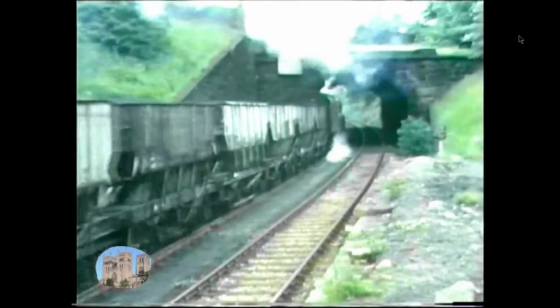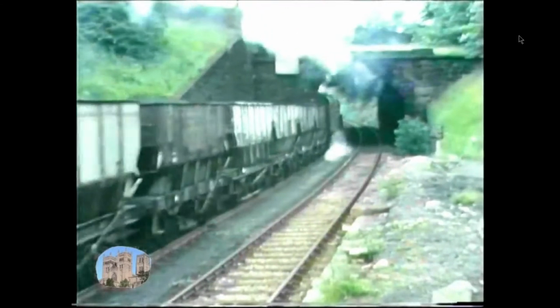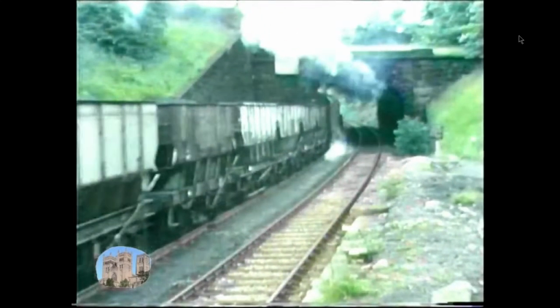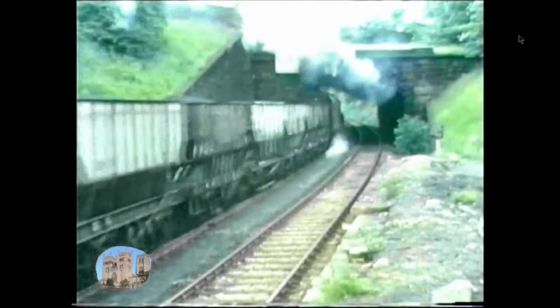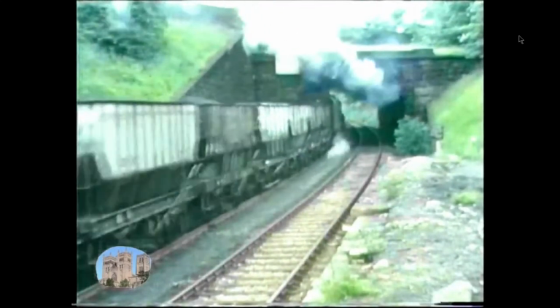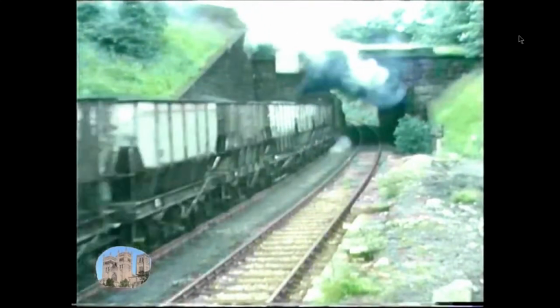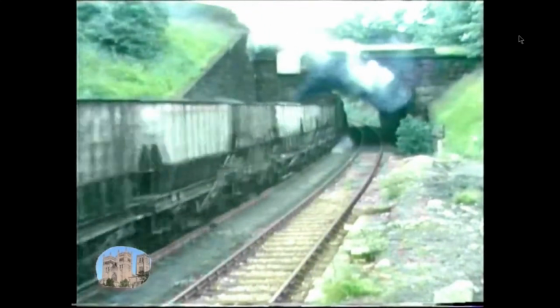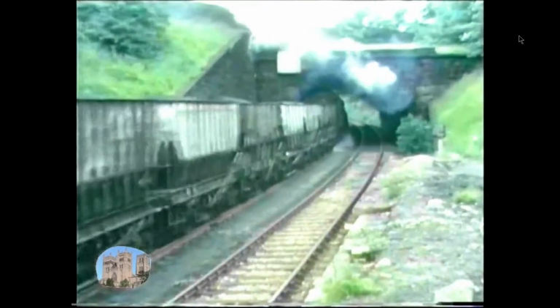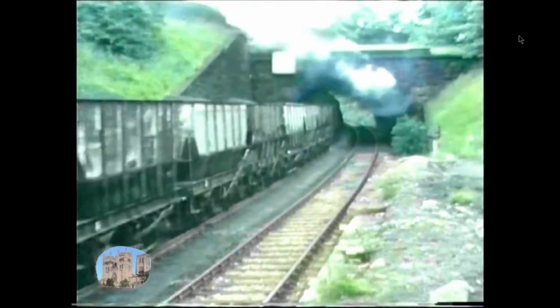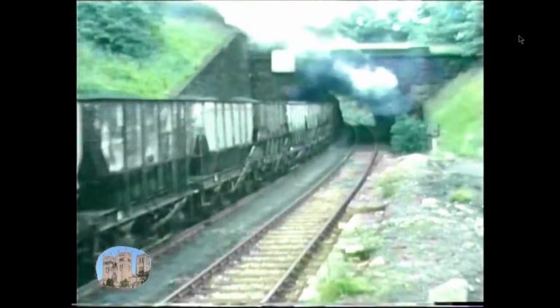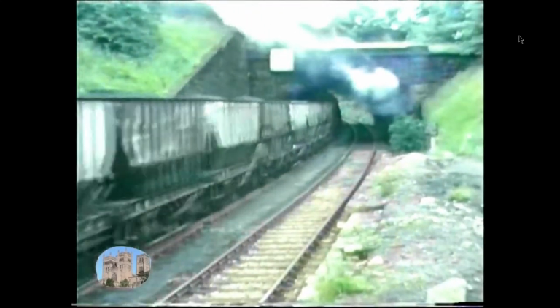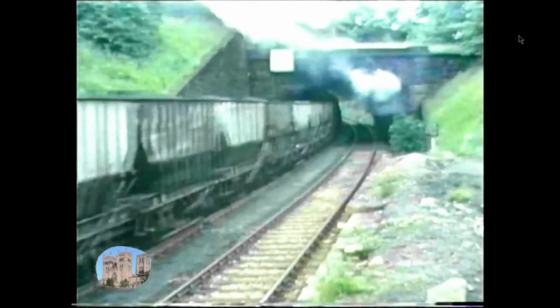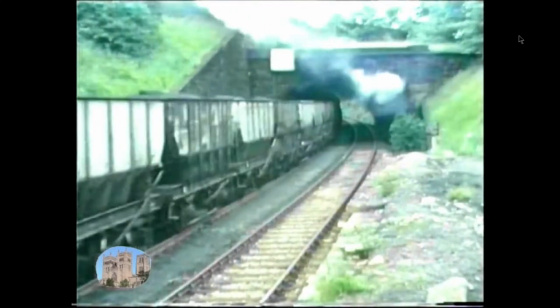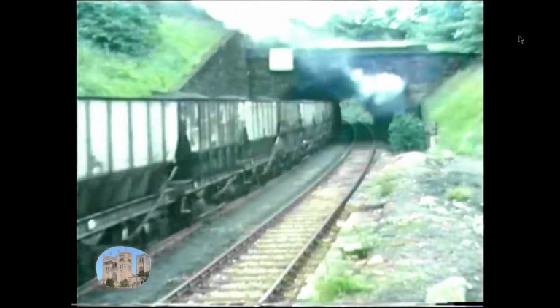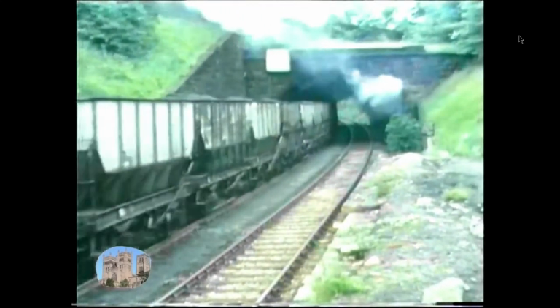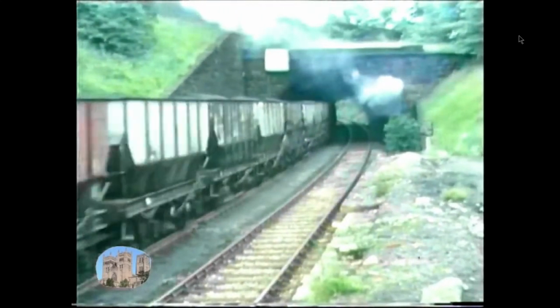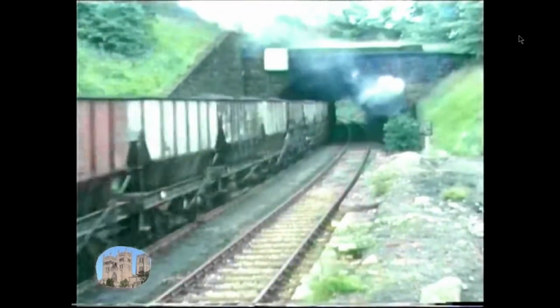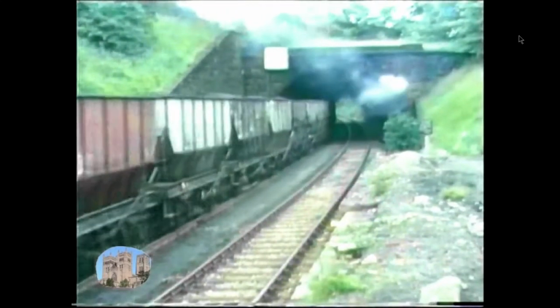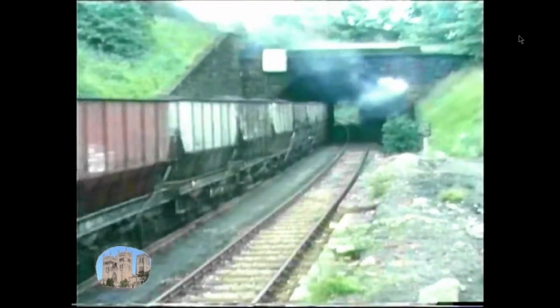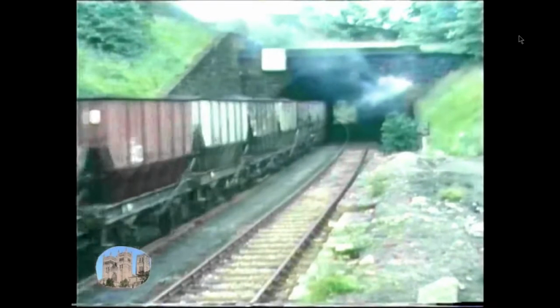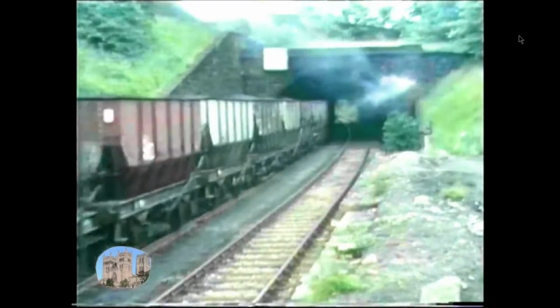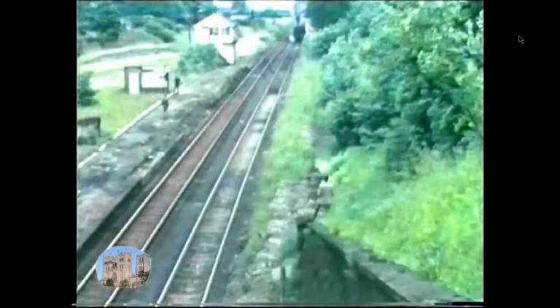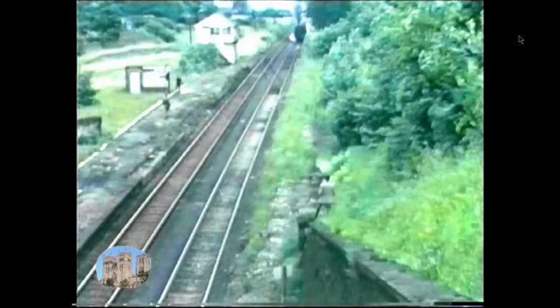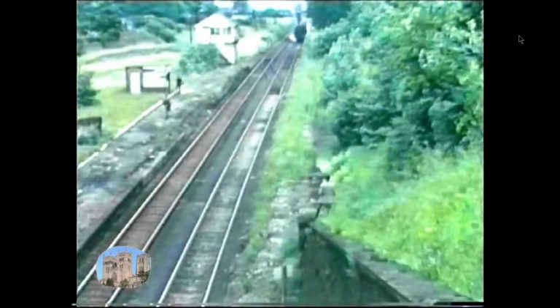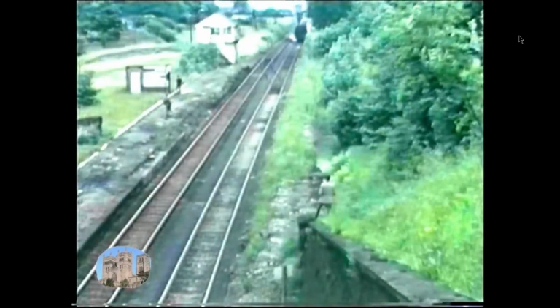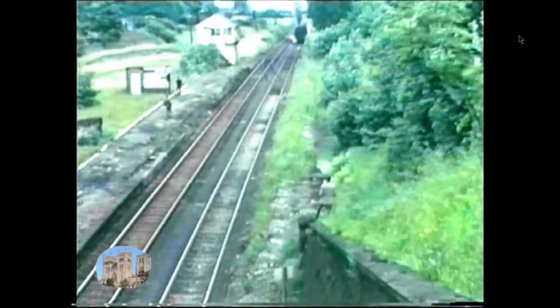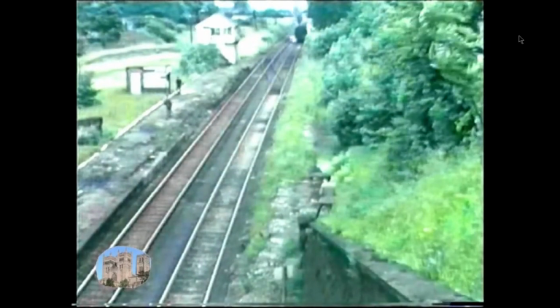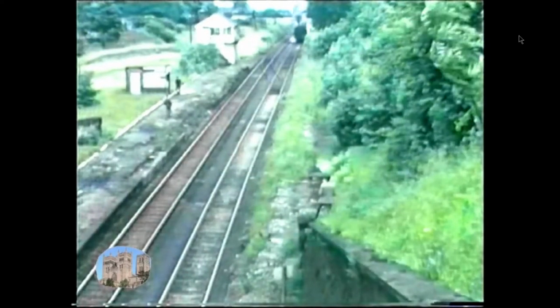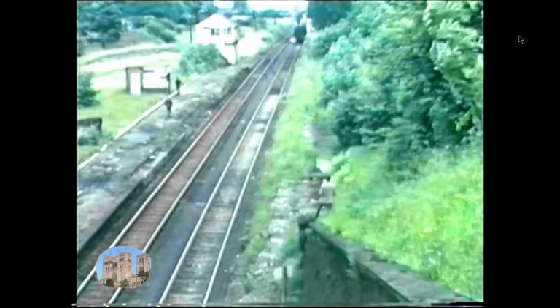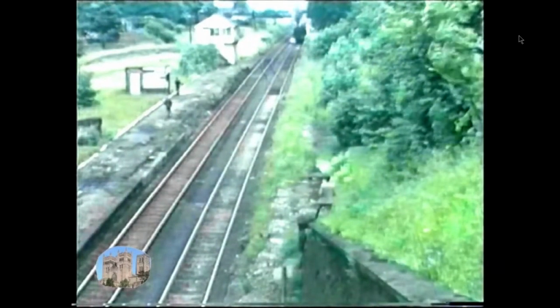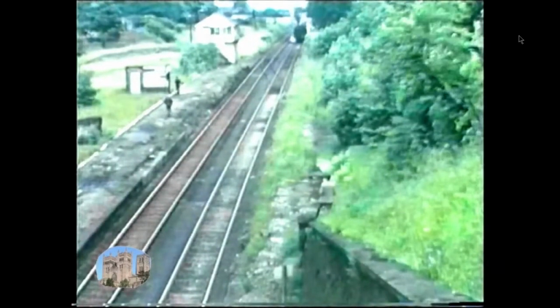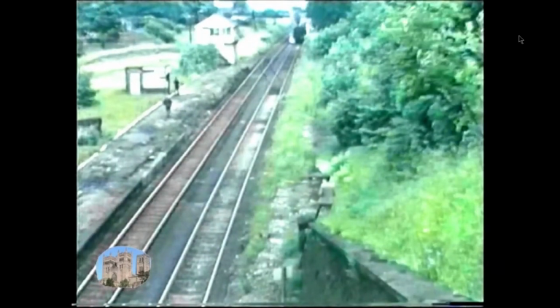However, it steepens to 1 in 35 the other side of the tunnel towards Shield Row.